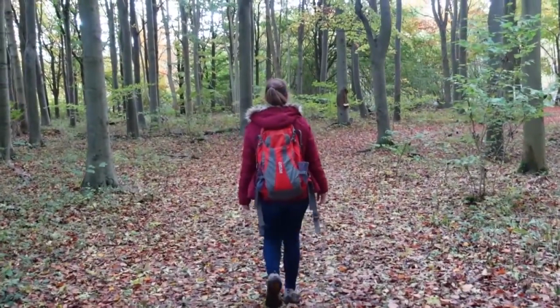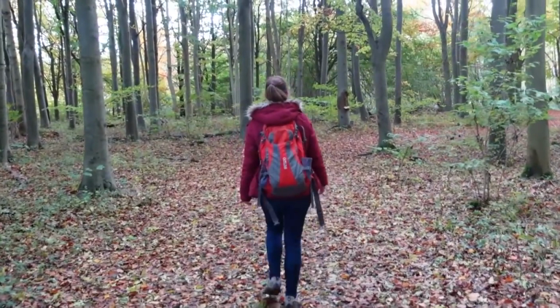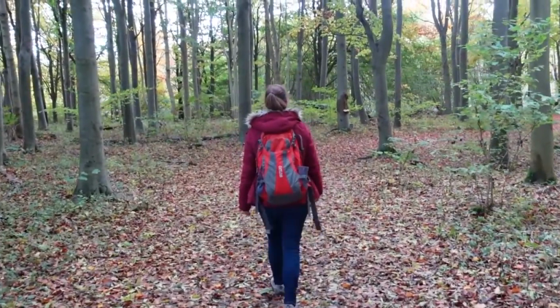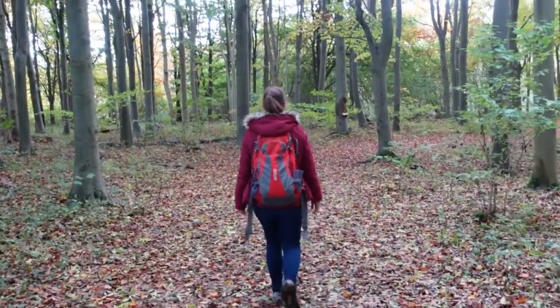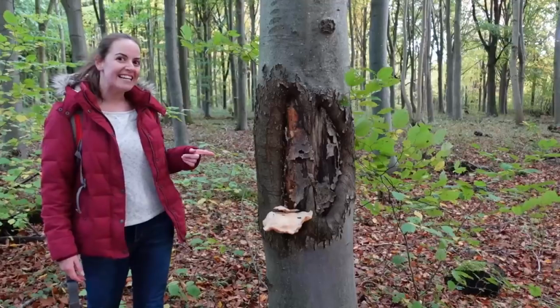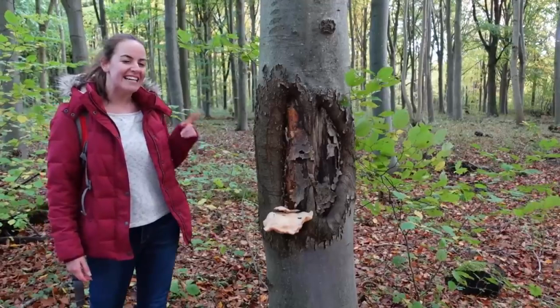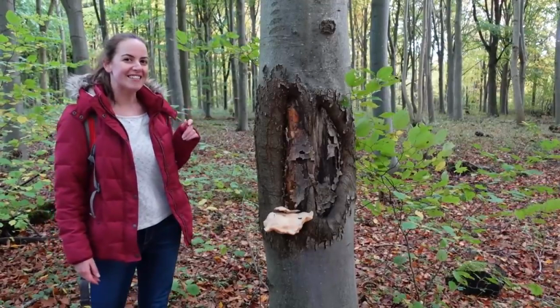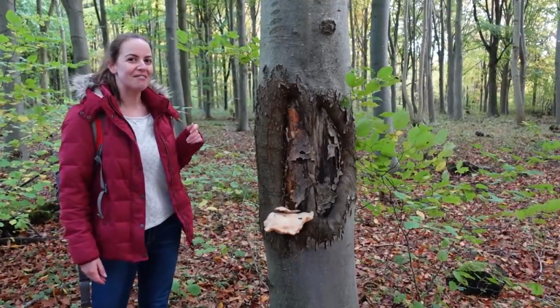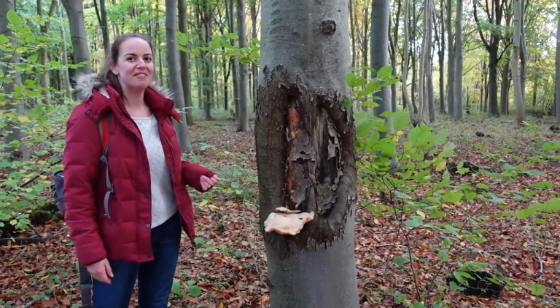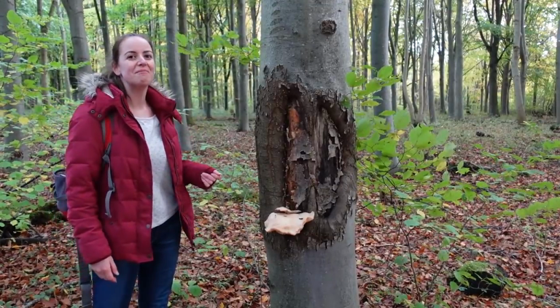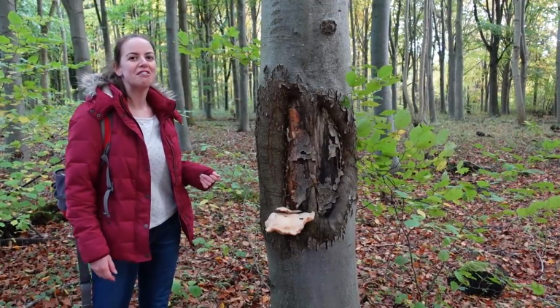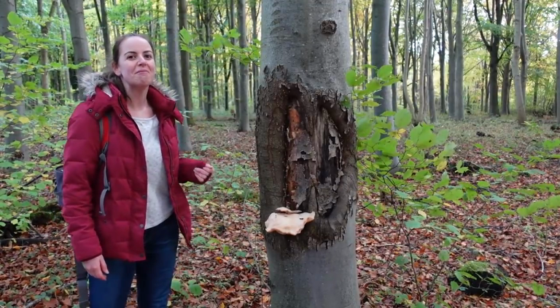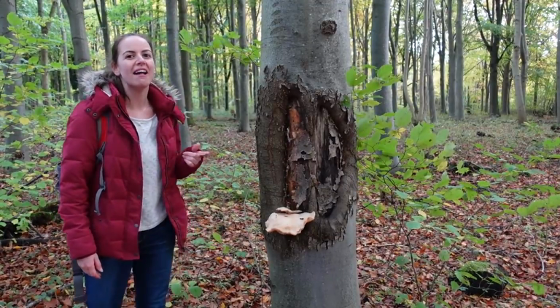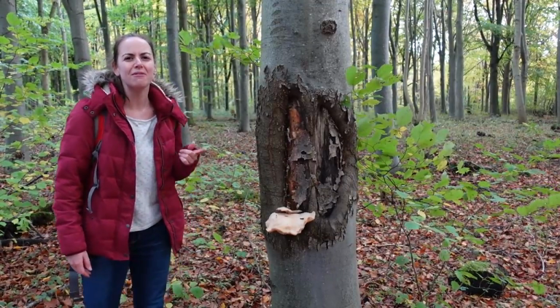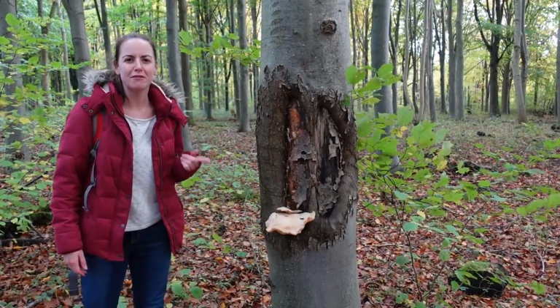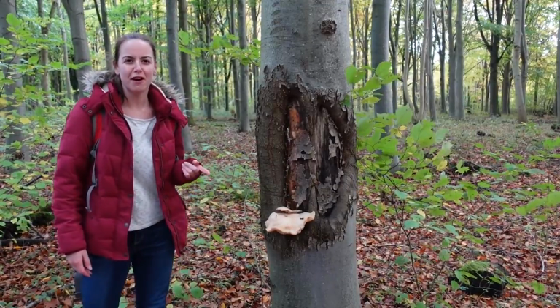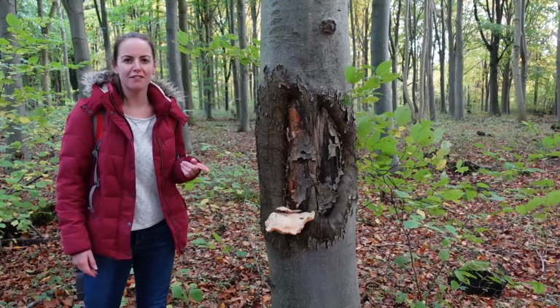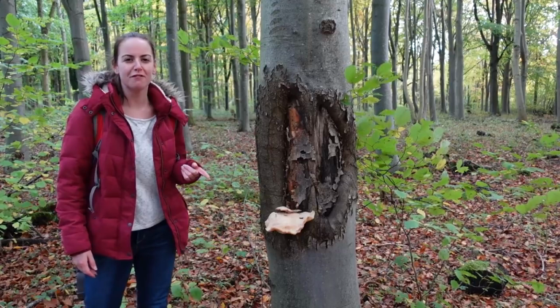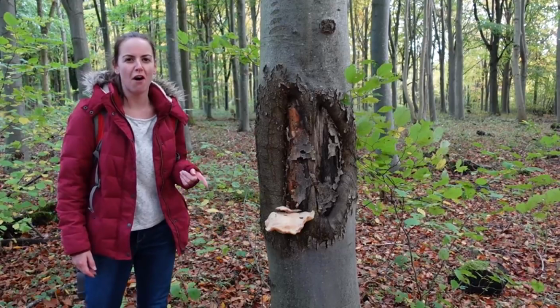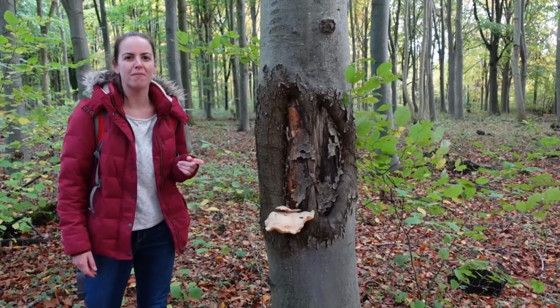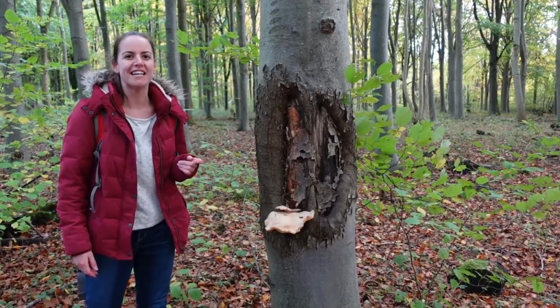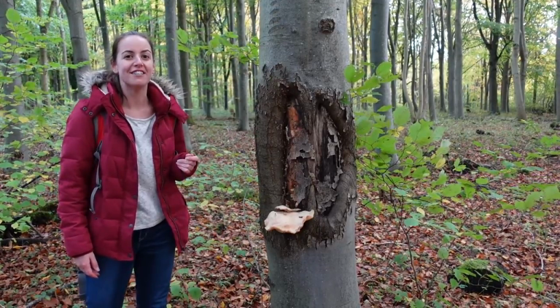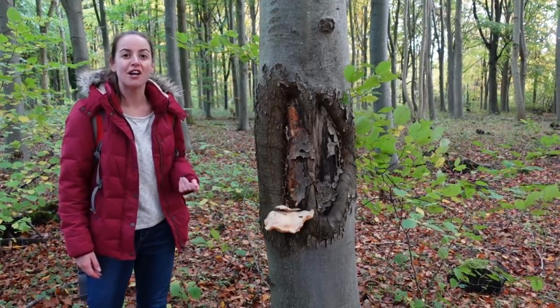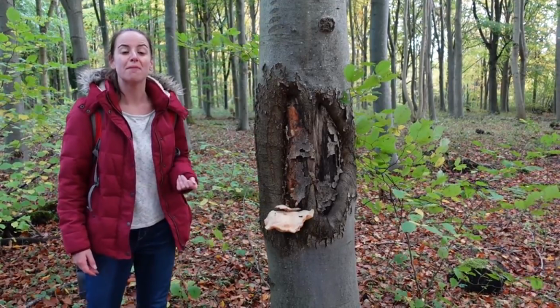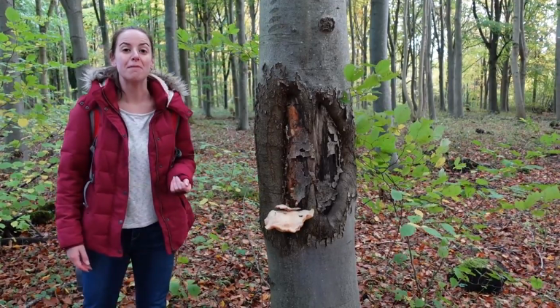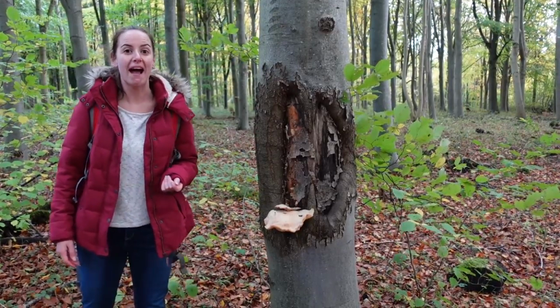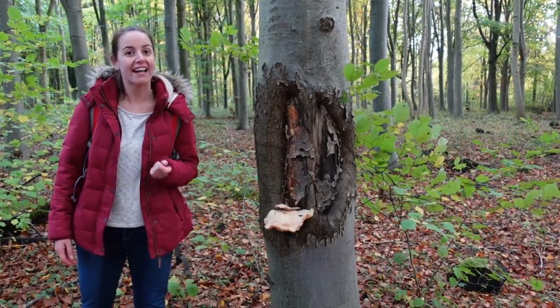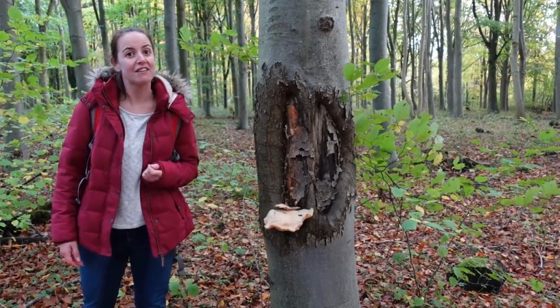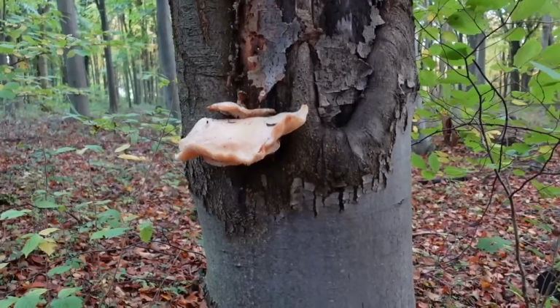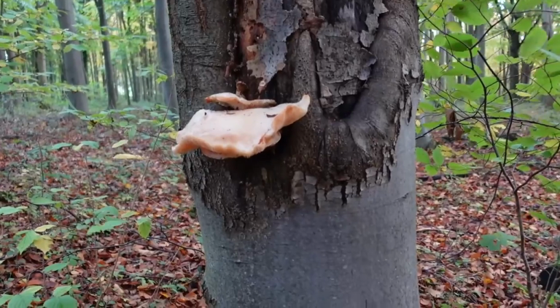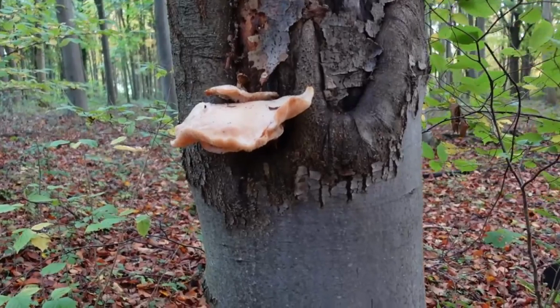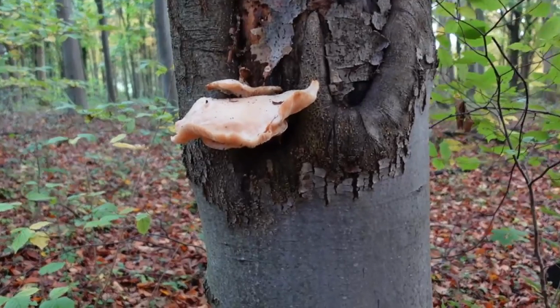This one here is an oyster mushroom, and it was first farmed in Germany back in the First World War.